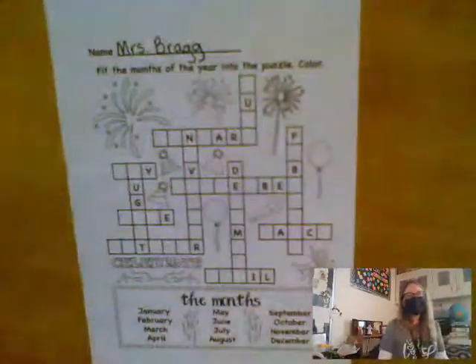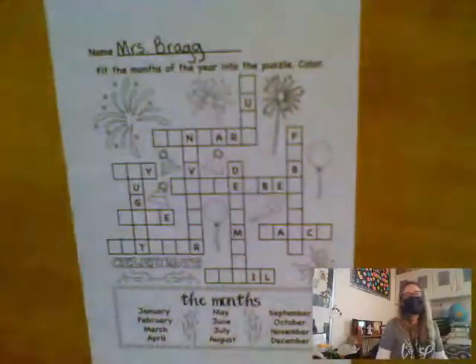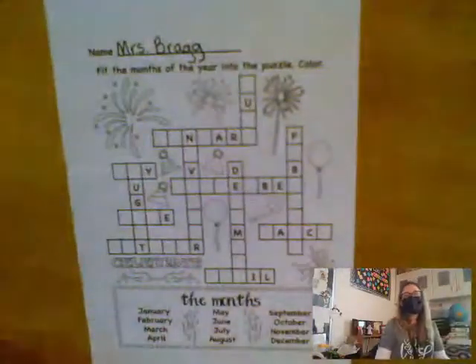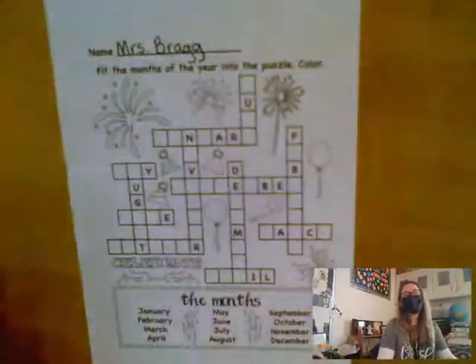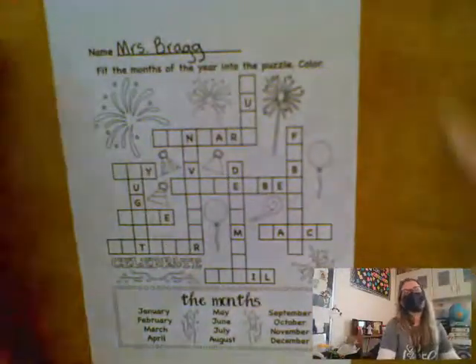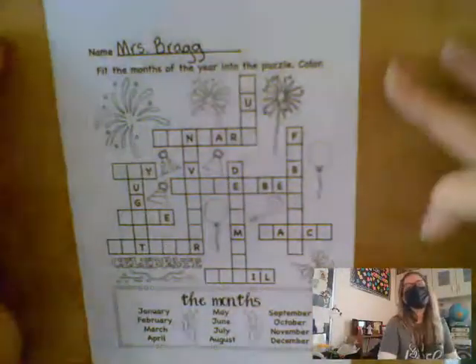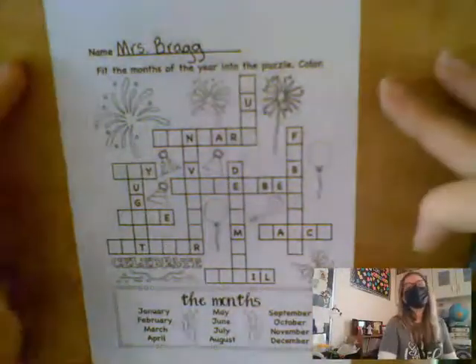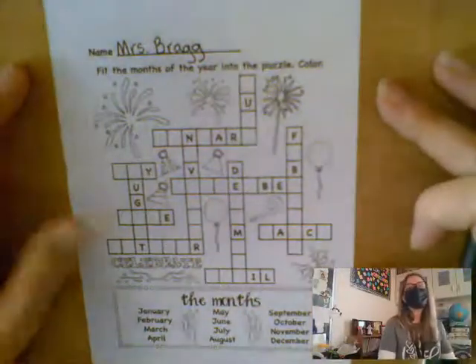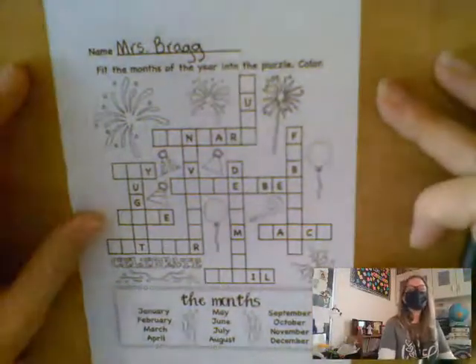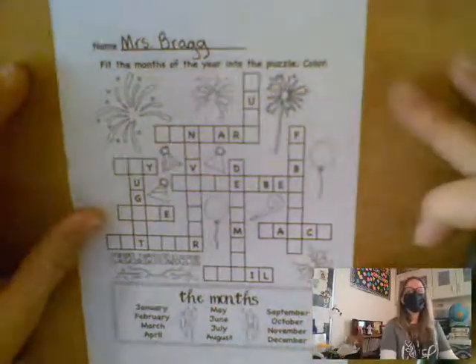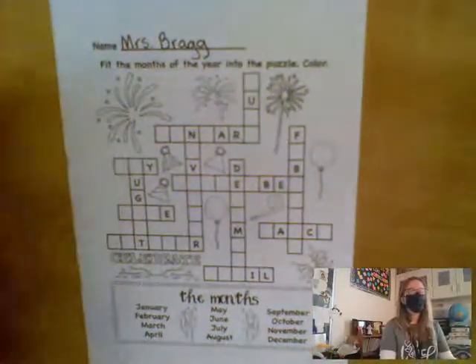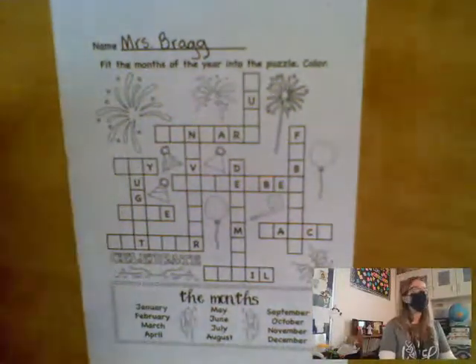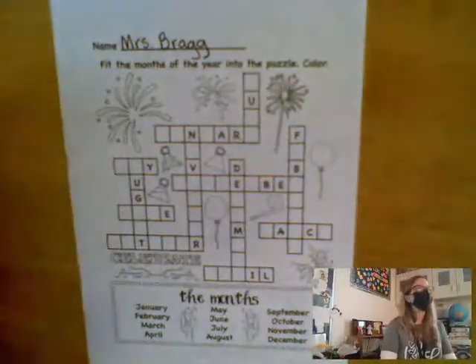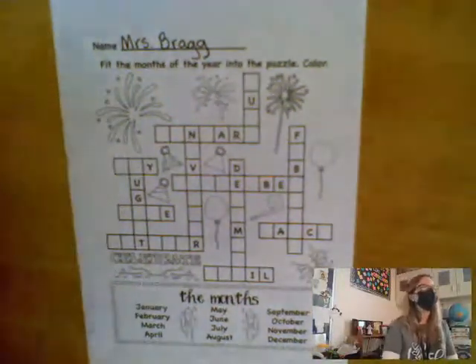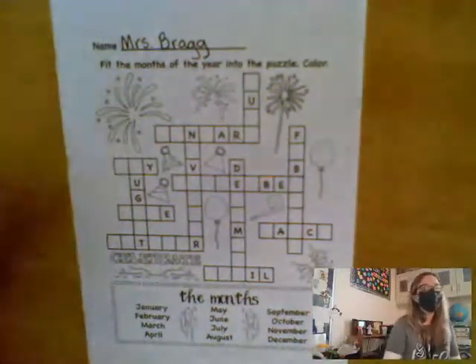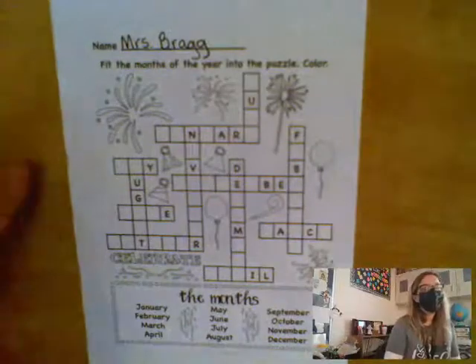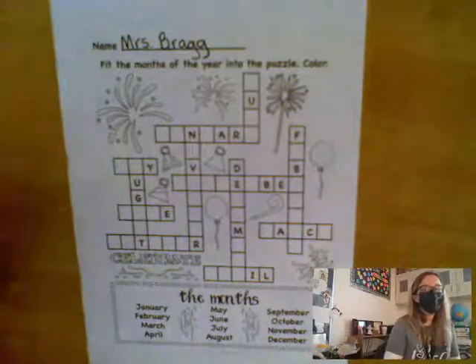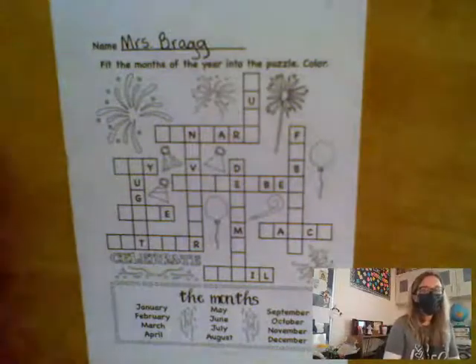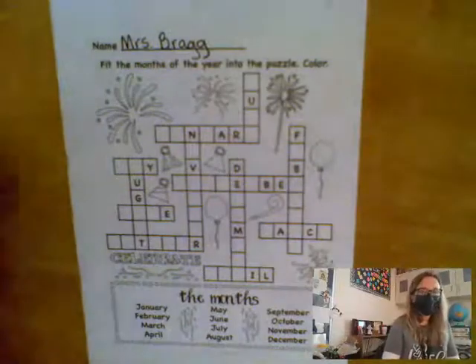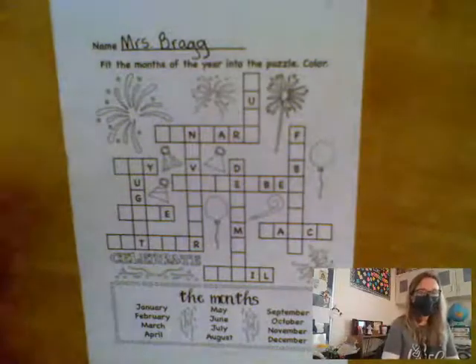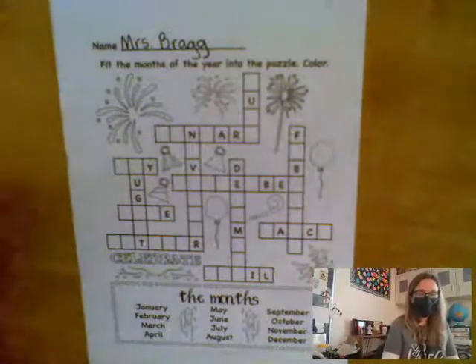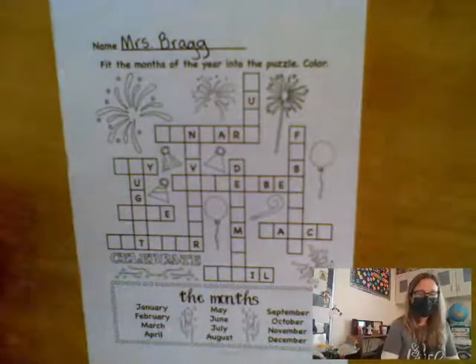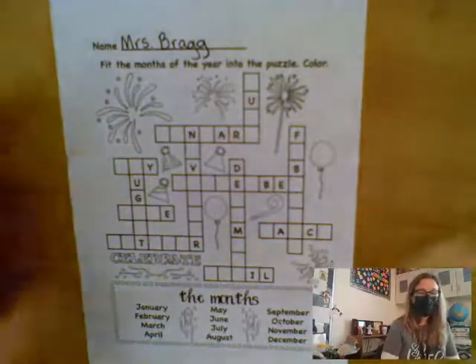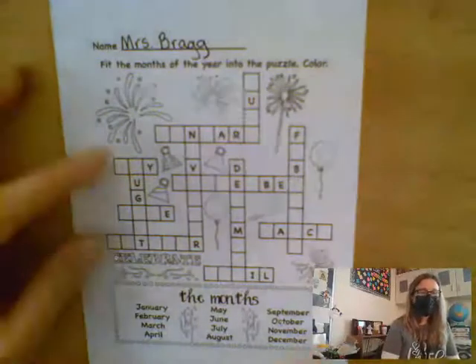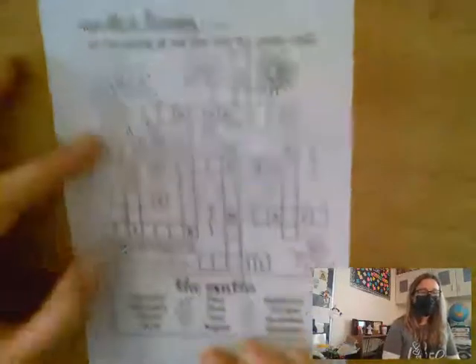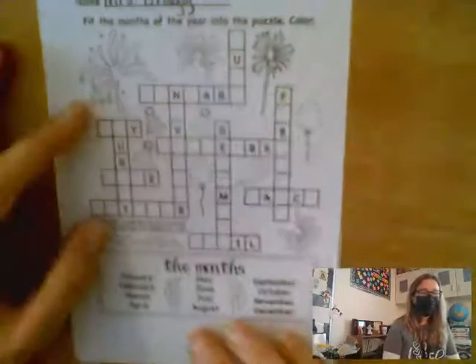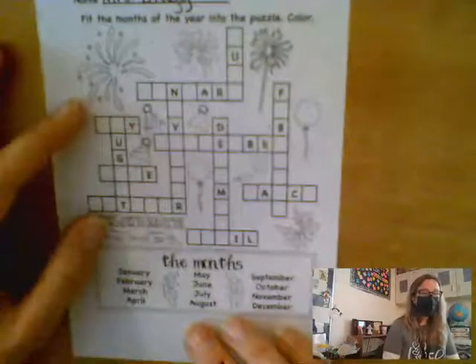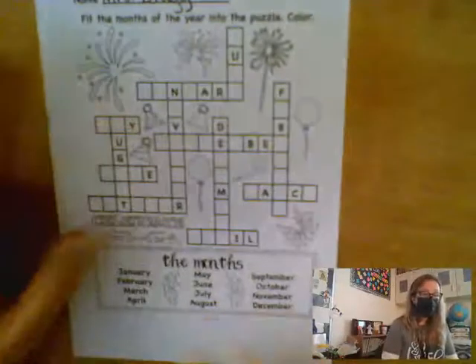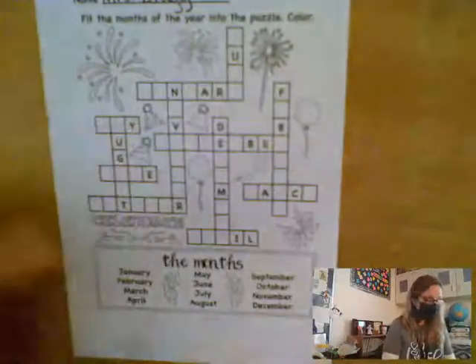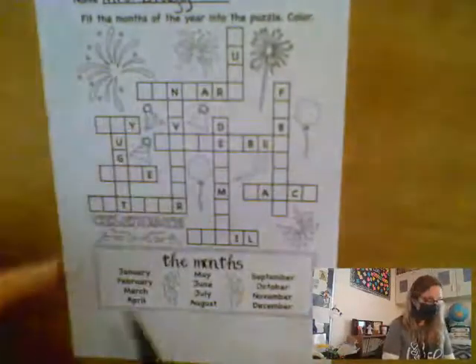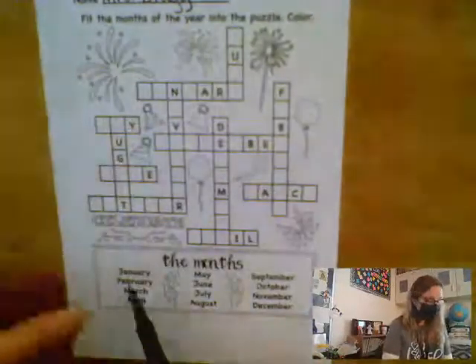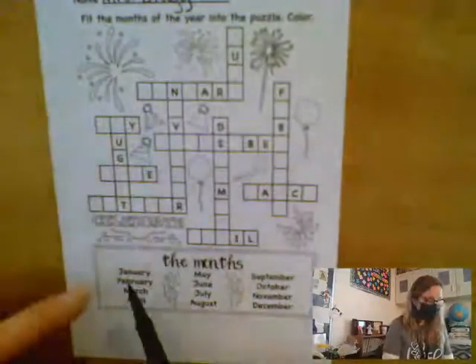Now, fill in the months of the year into the puzzle and then color. So down here in the box, I have all the months.